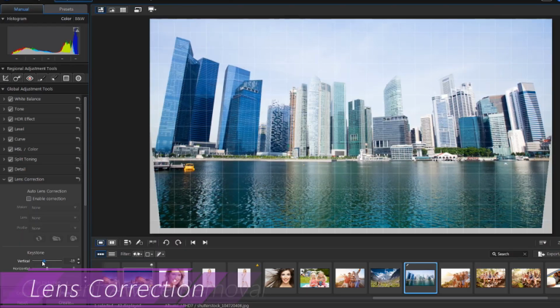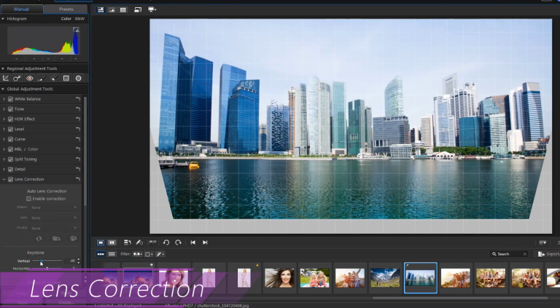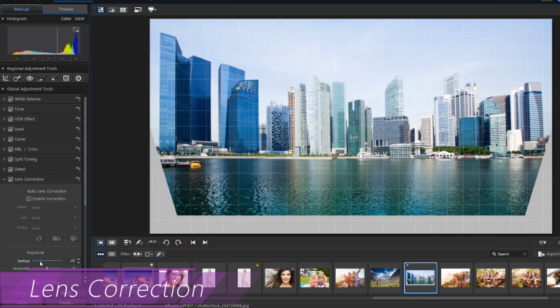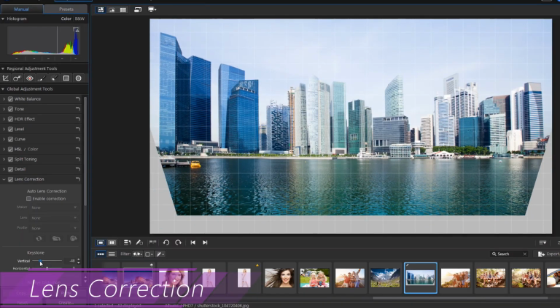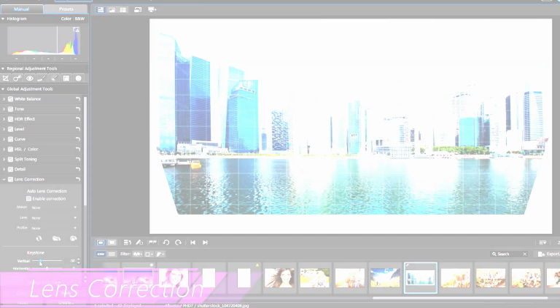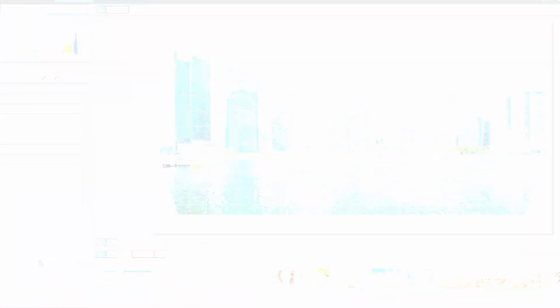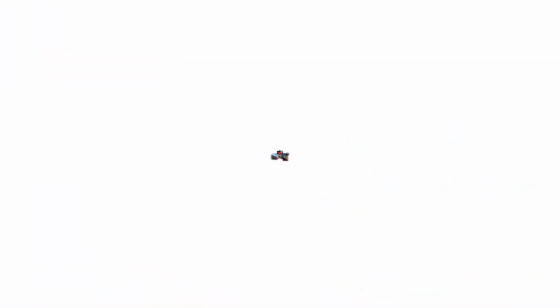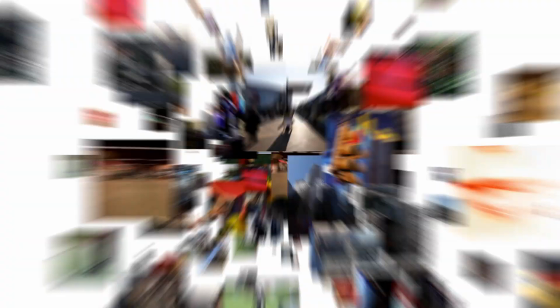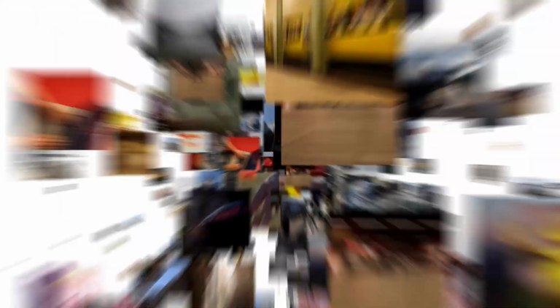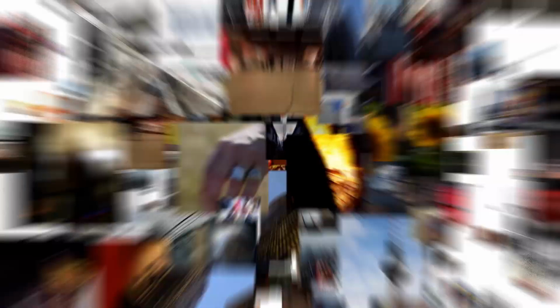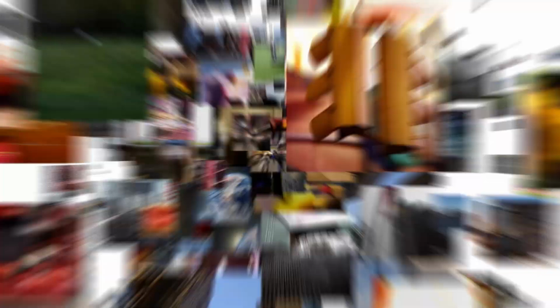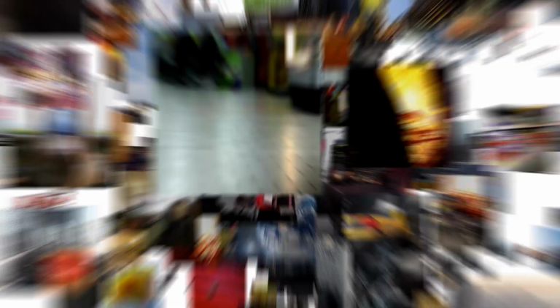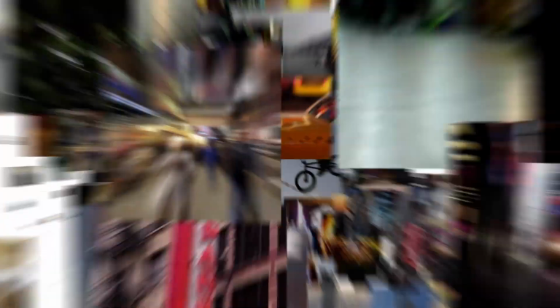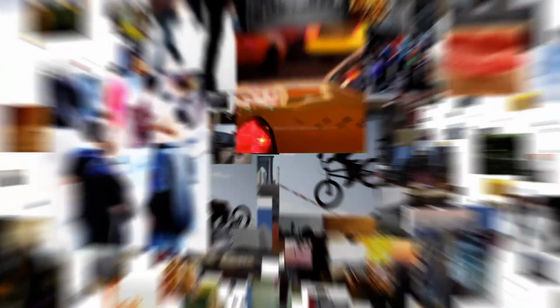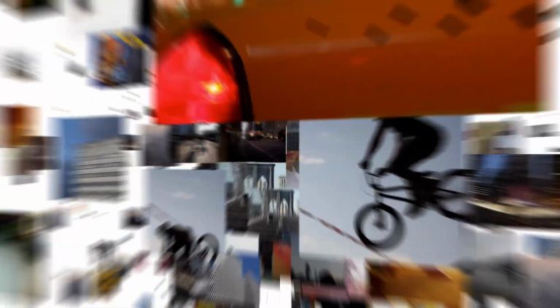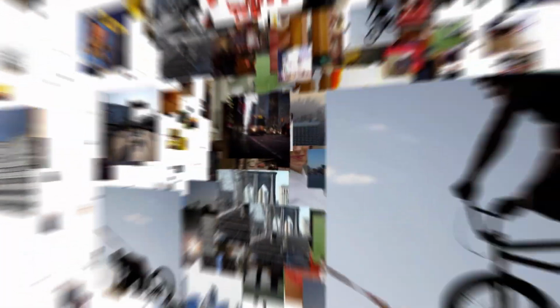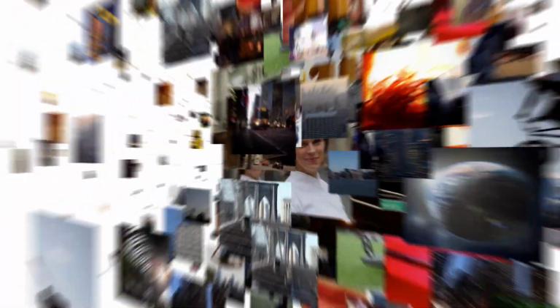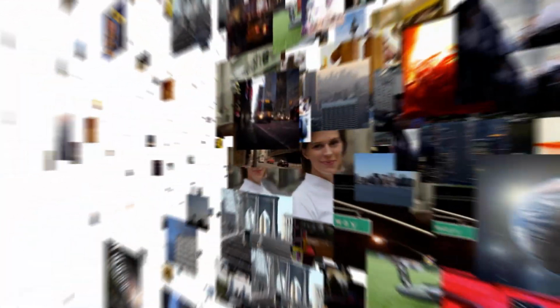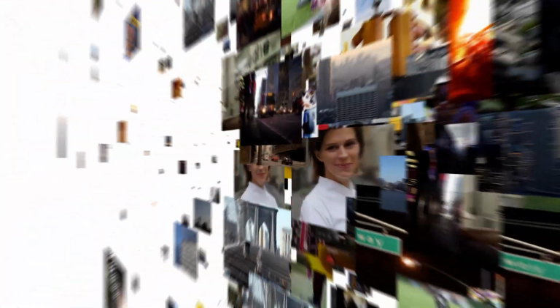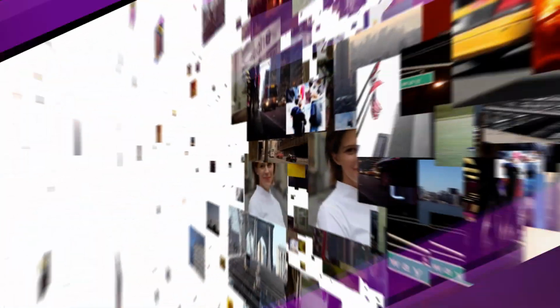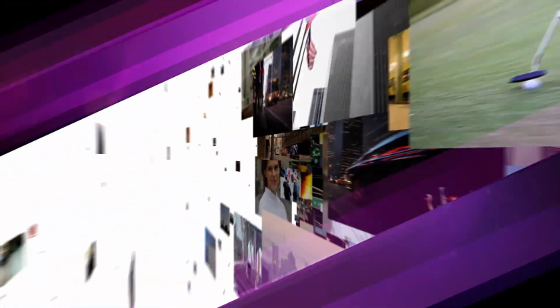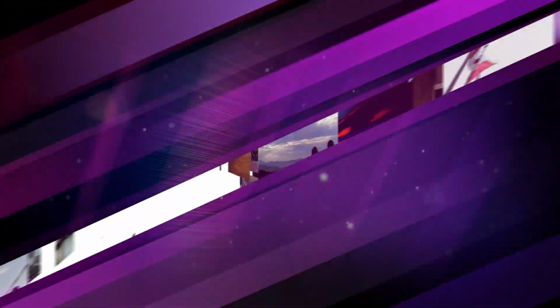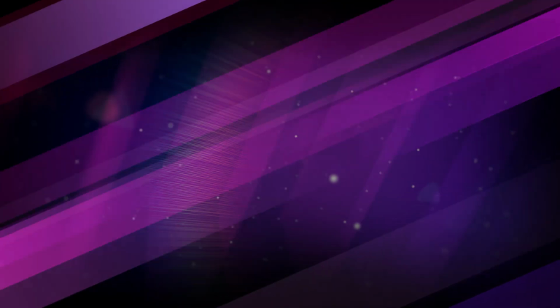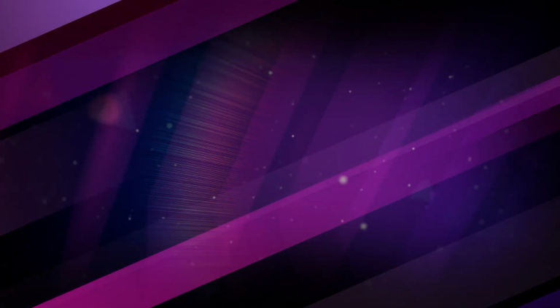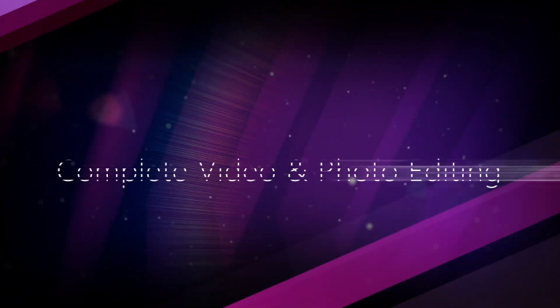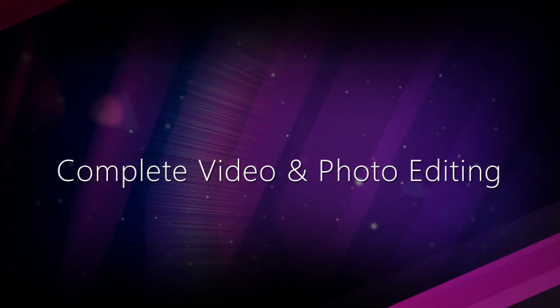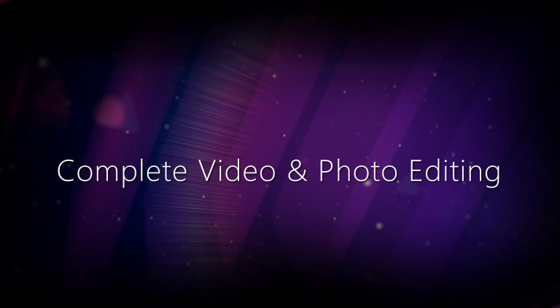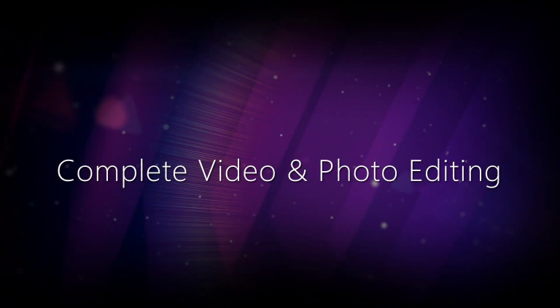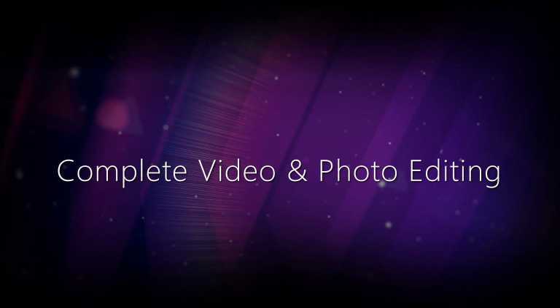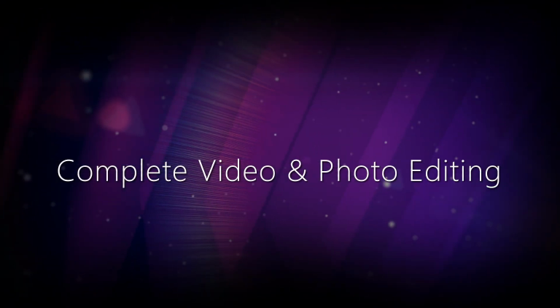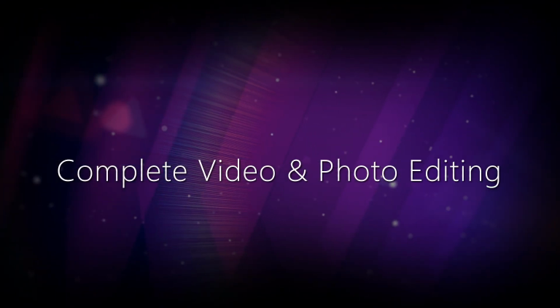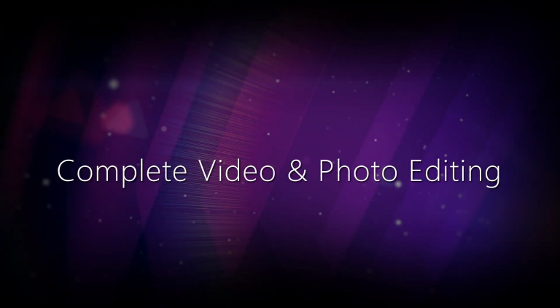Try Director Suite 4 and experience the perfect balance between high performance, advanced features, tools, and simplicity.